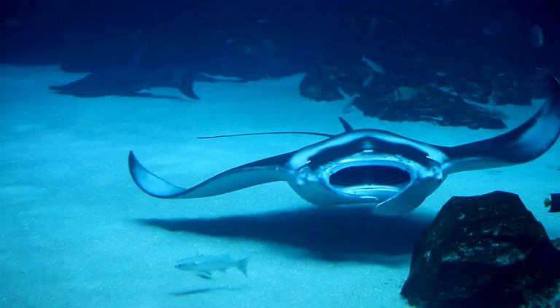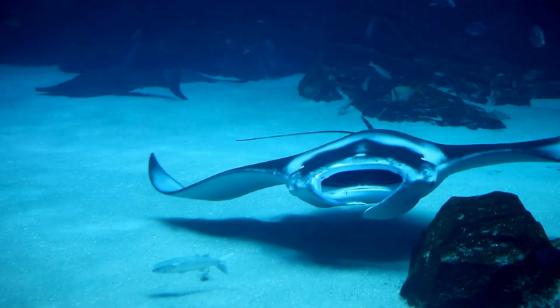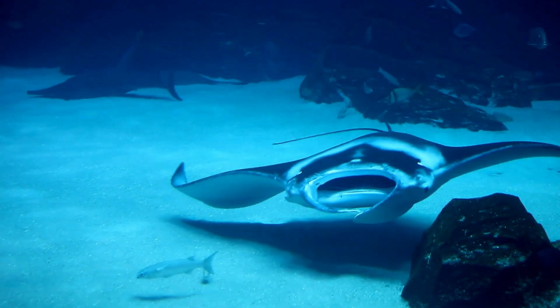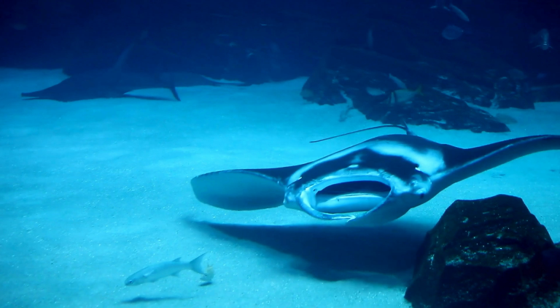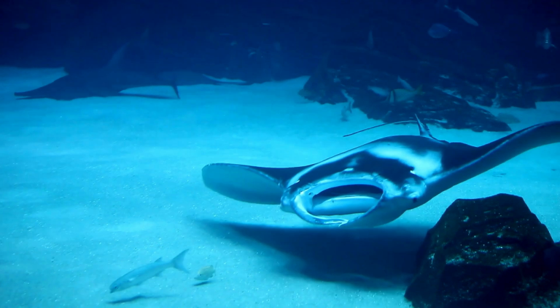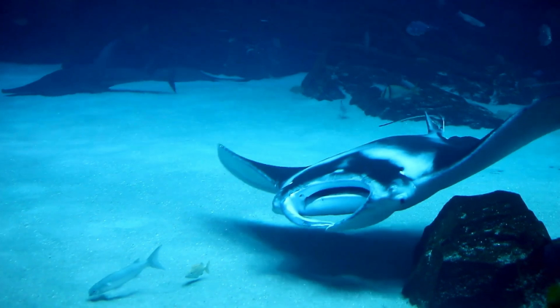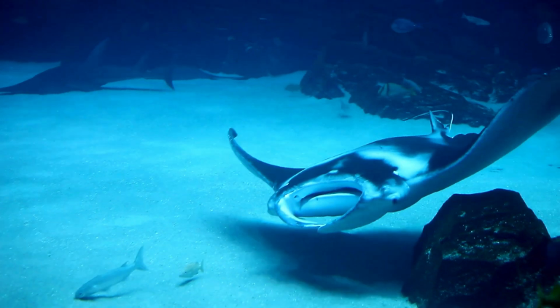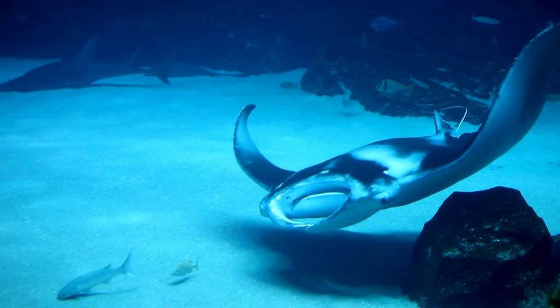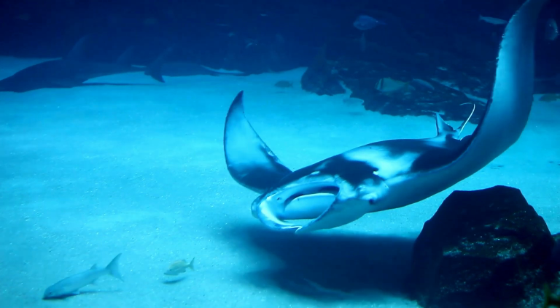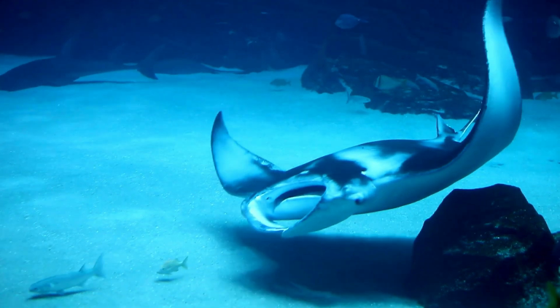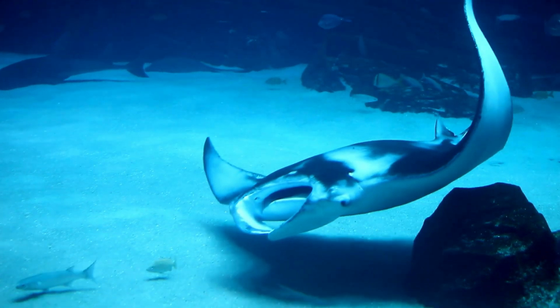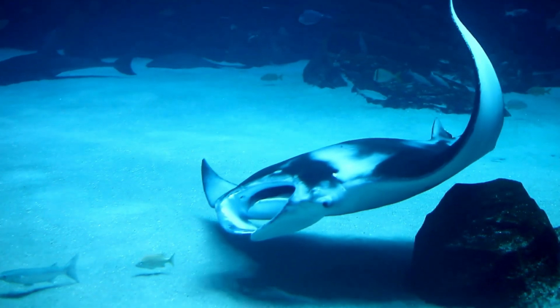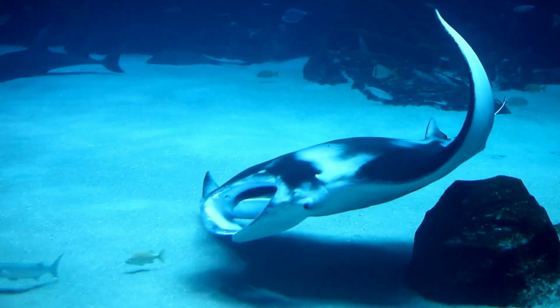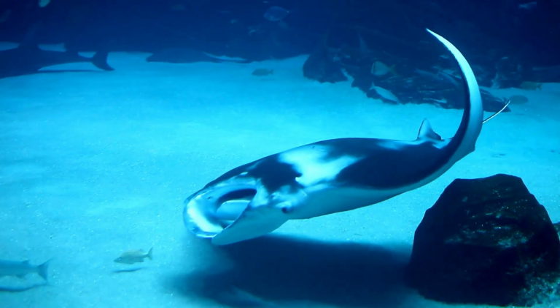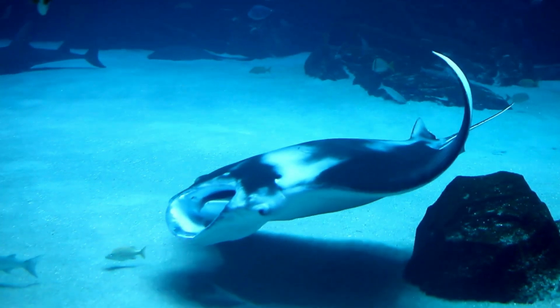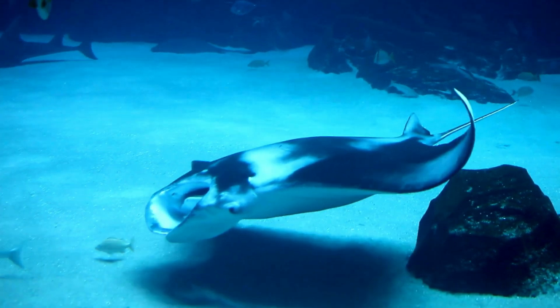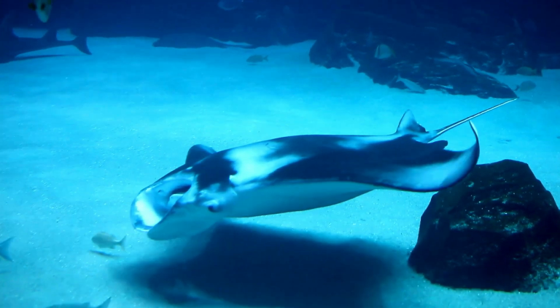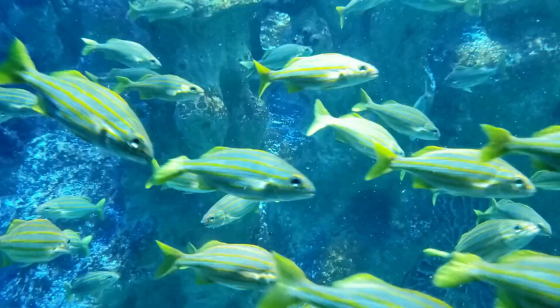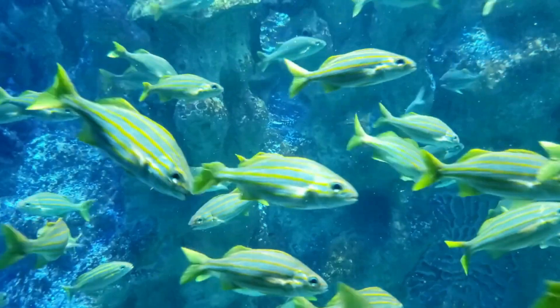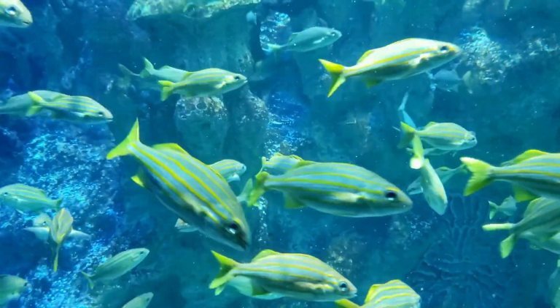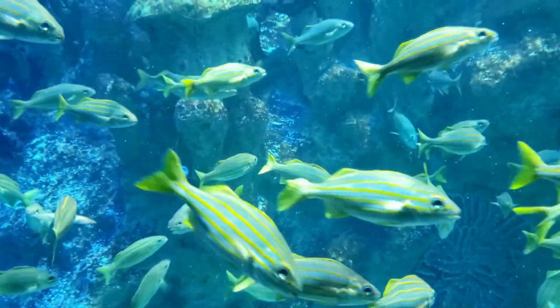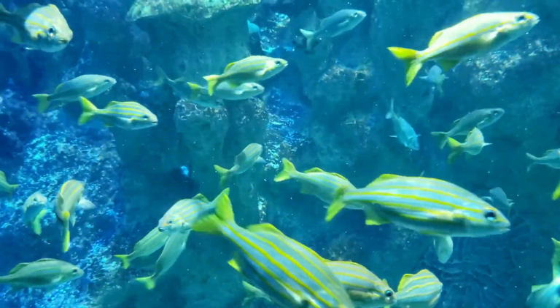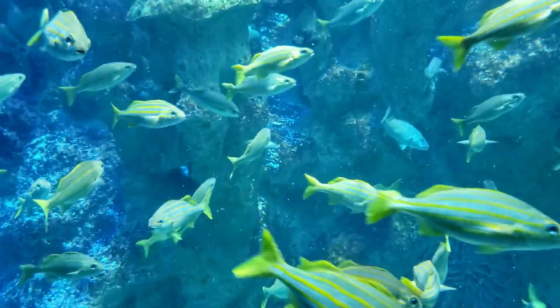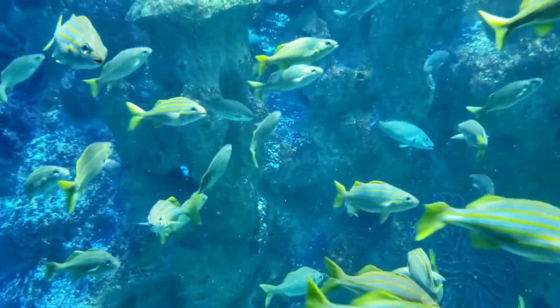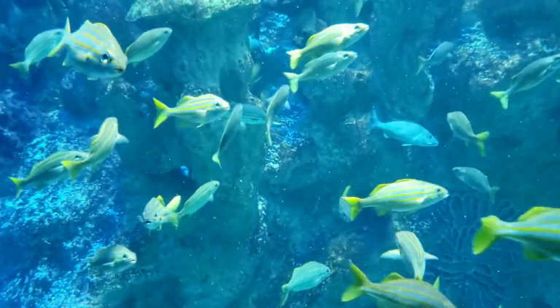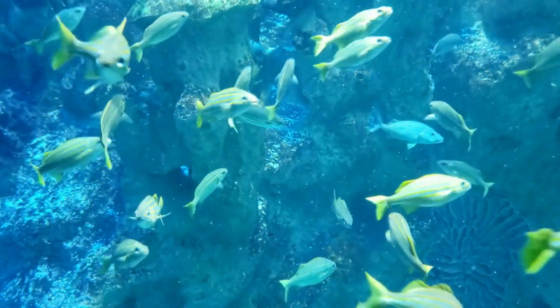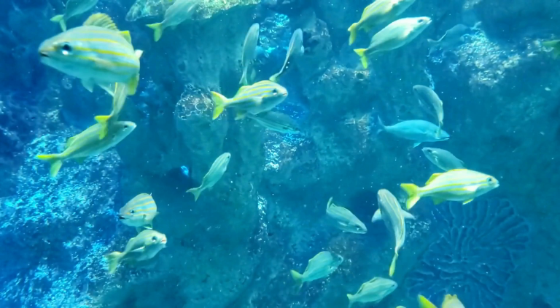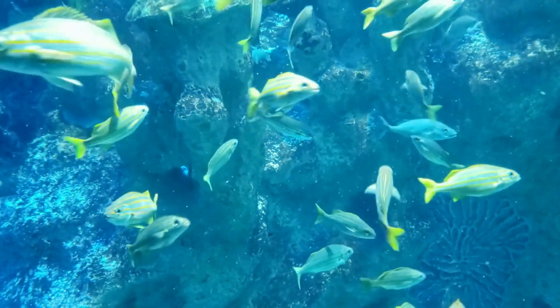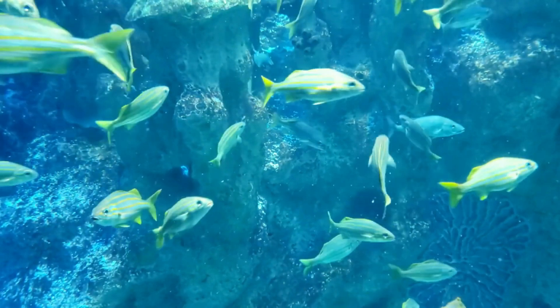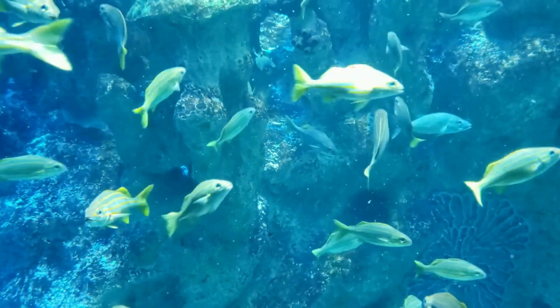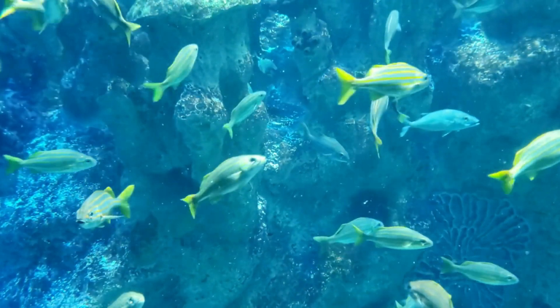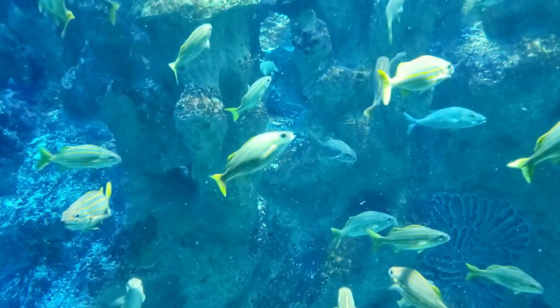Some fish have small, fine teeth designed for grasping and crushing prey, while others have sharp, pointed teeth adapted for tearing flesh.